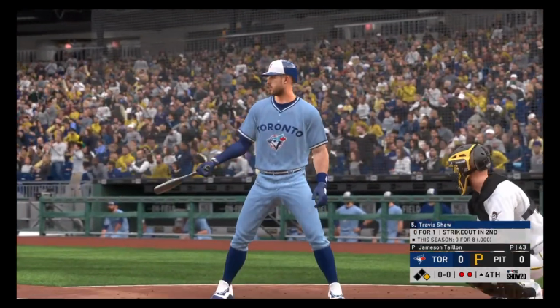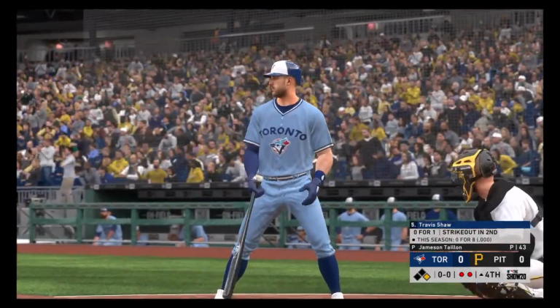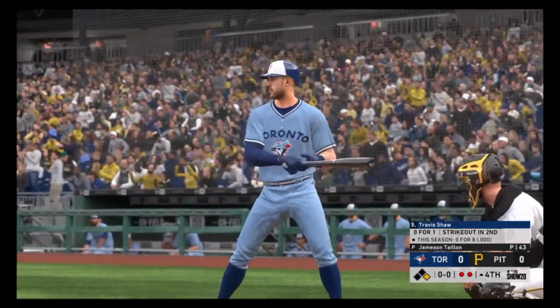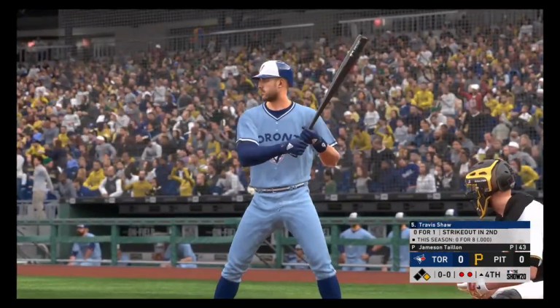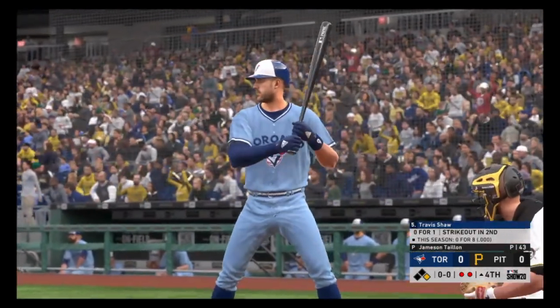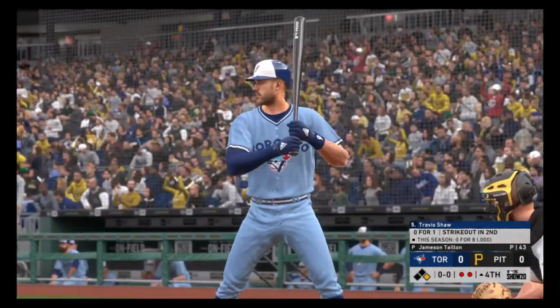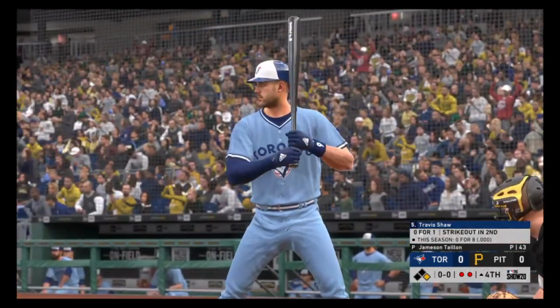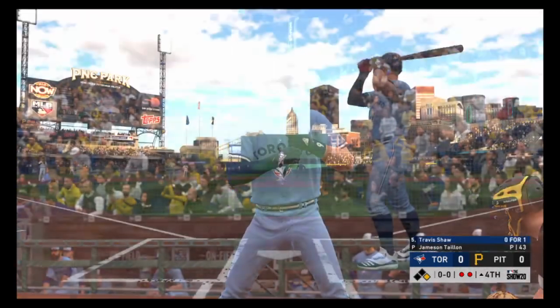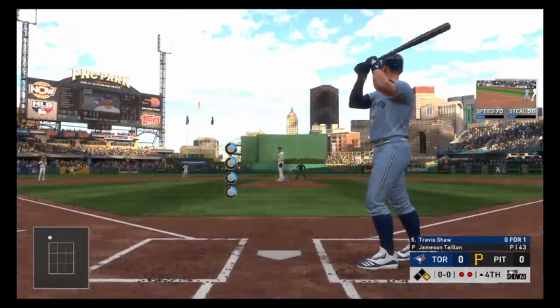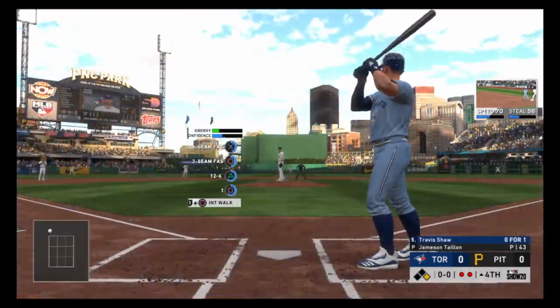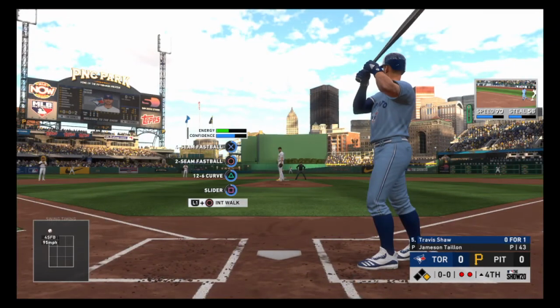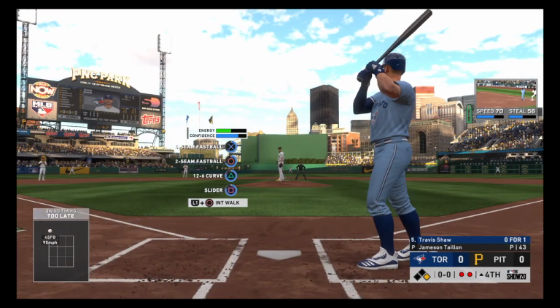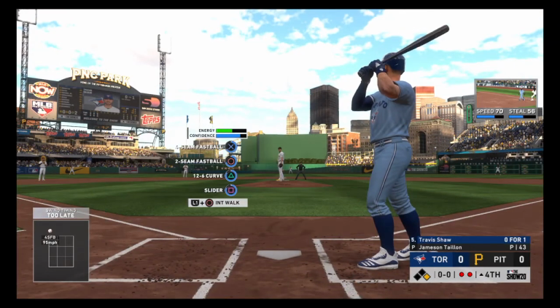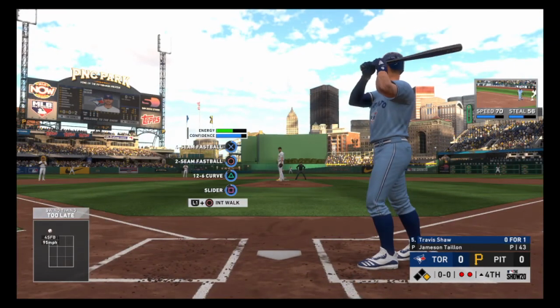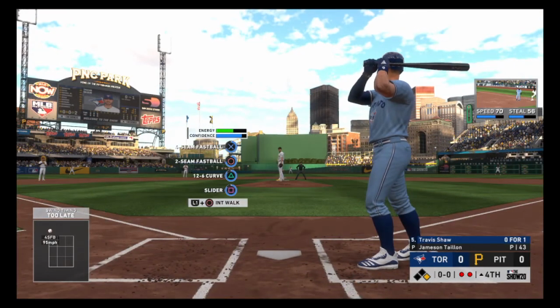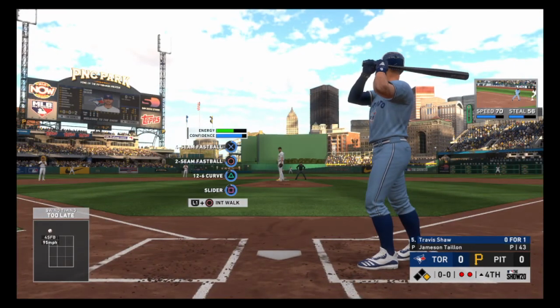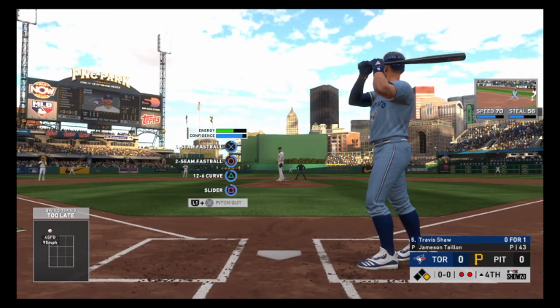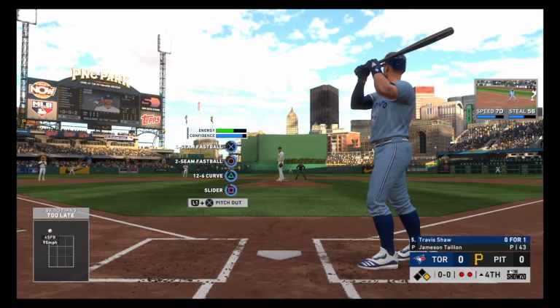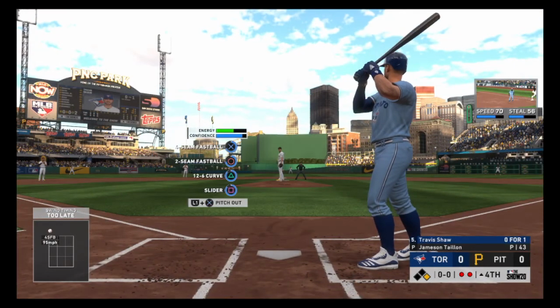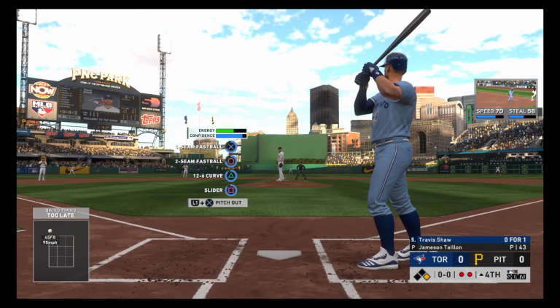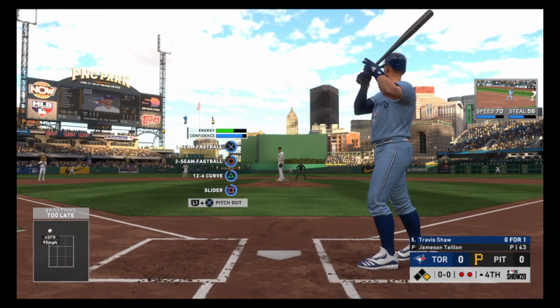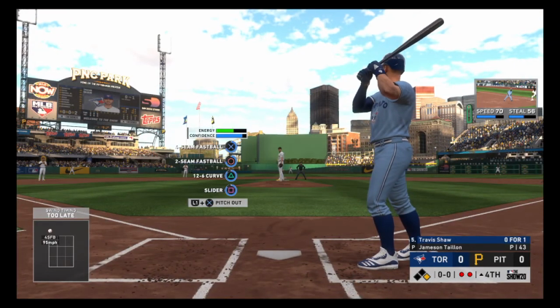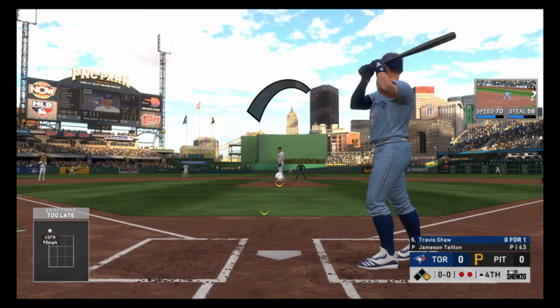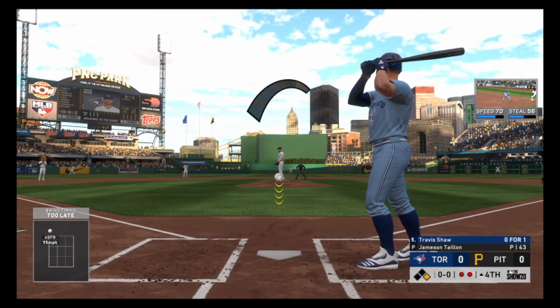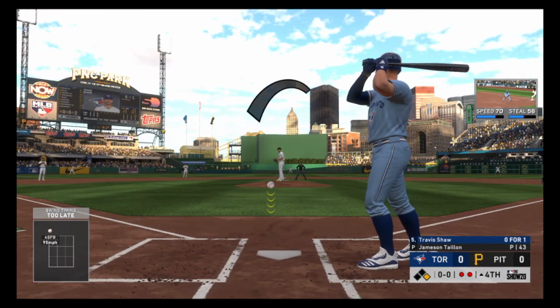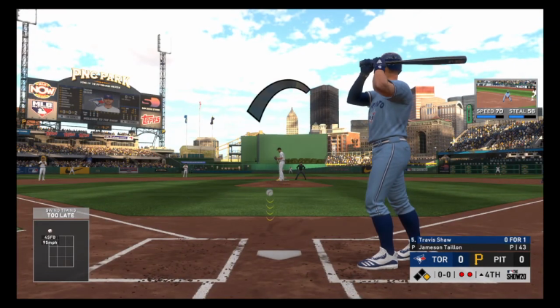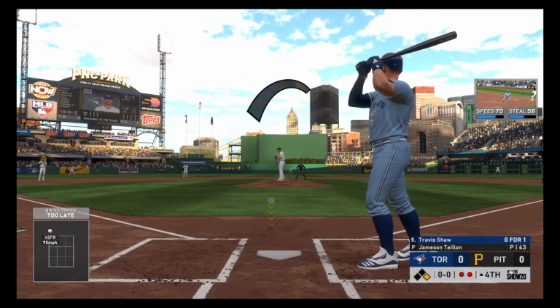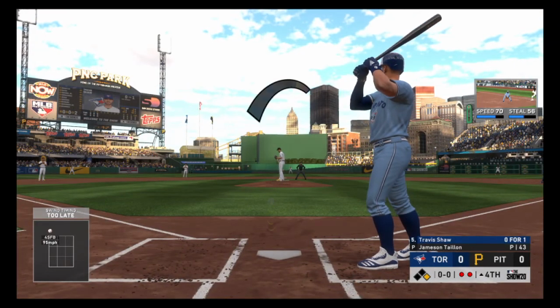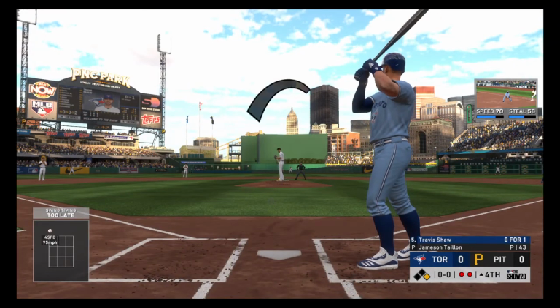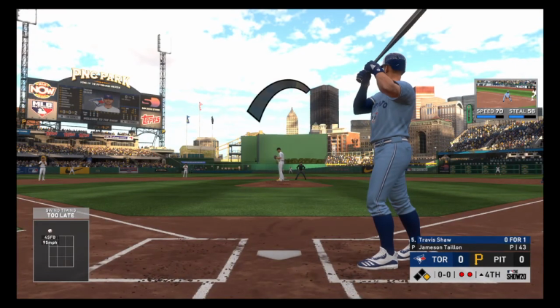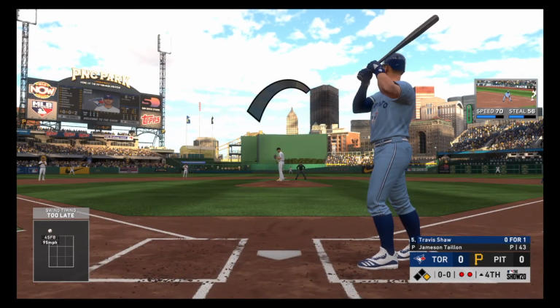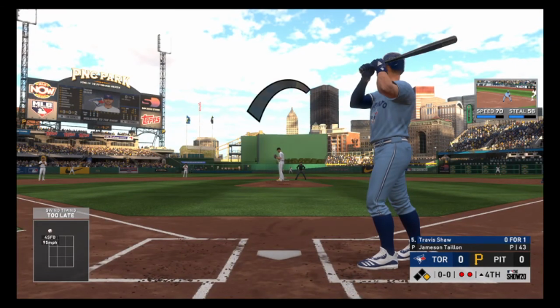Two are gone now in the Blue Jays' half of the fourth, and that brings up the left-handed hitter Travis Shaw.